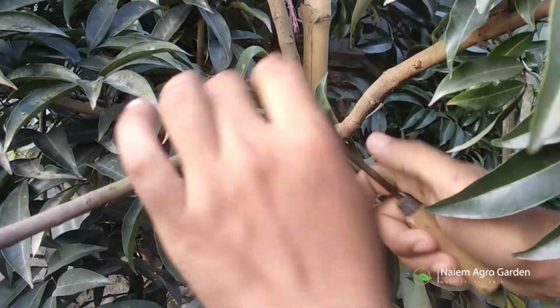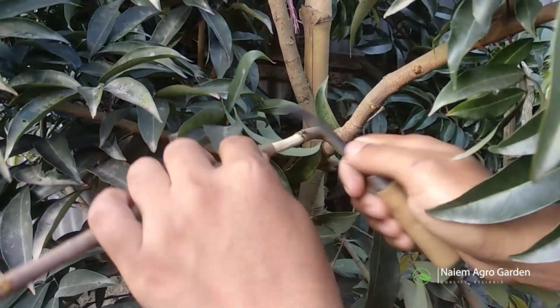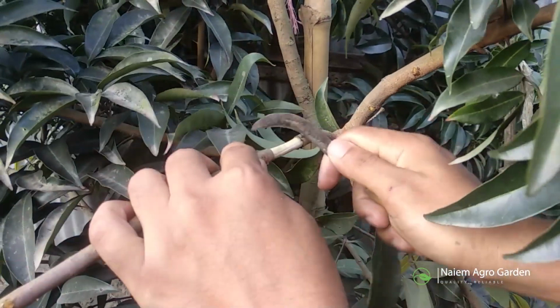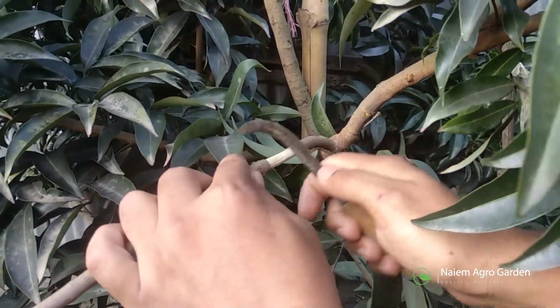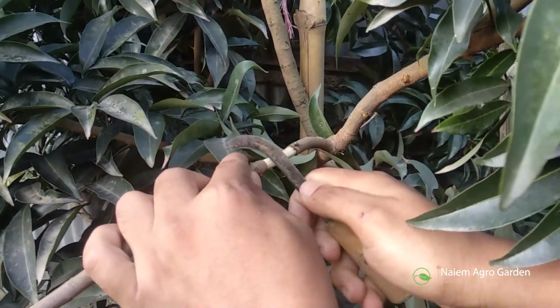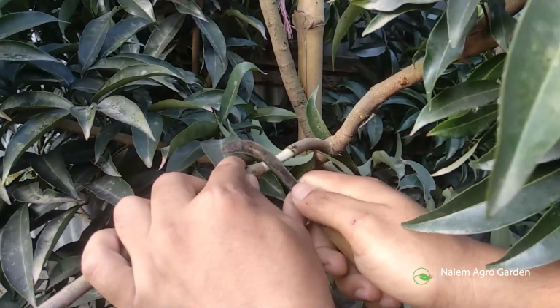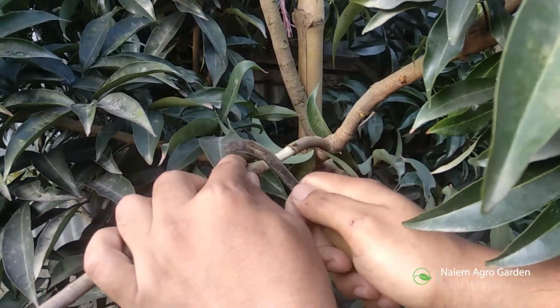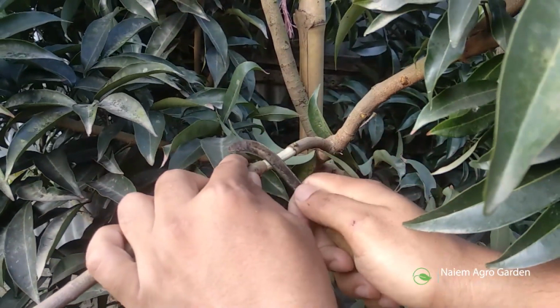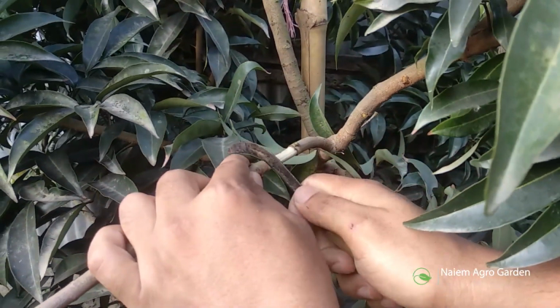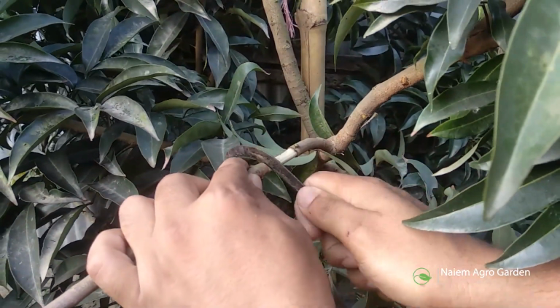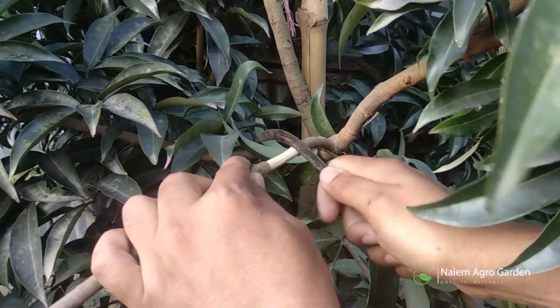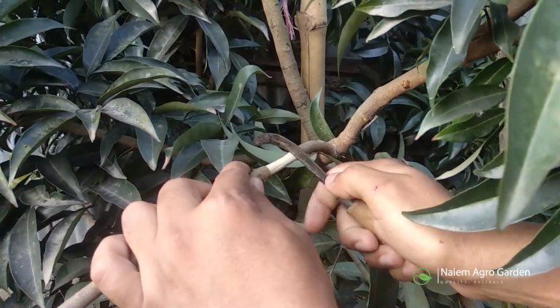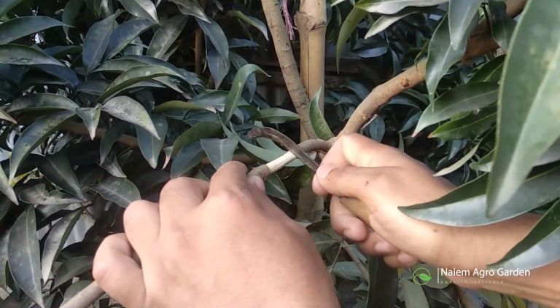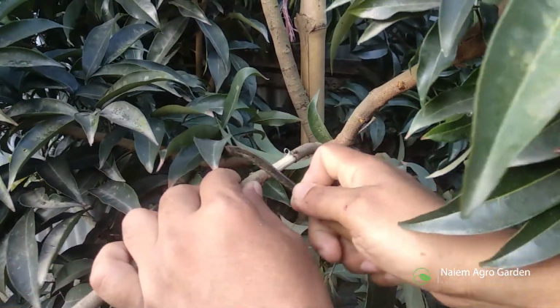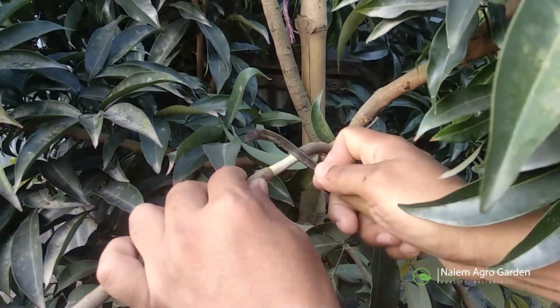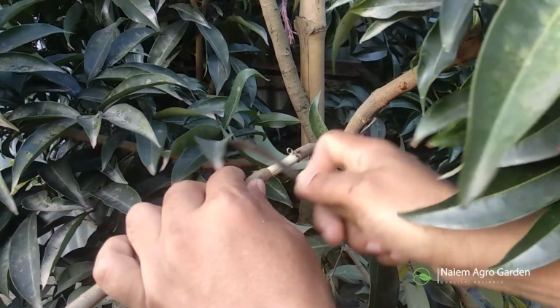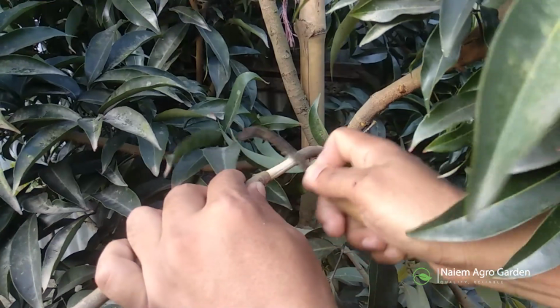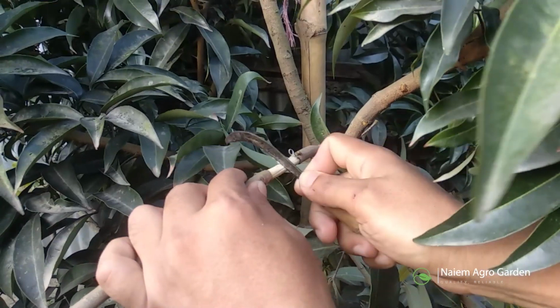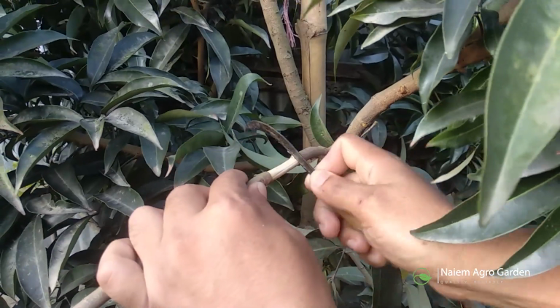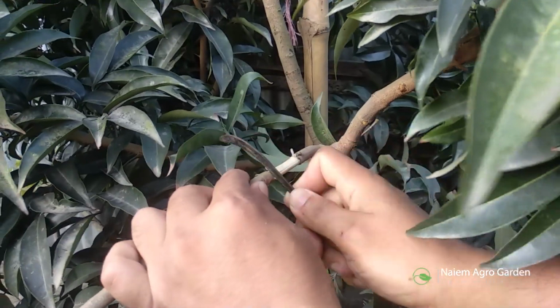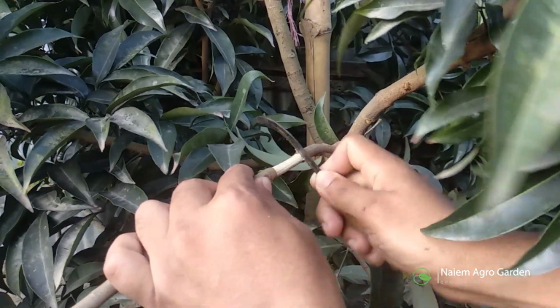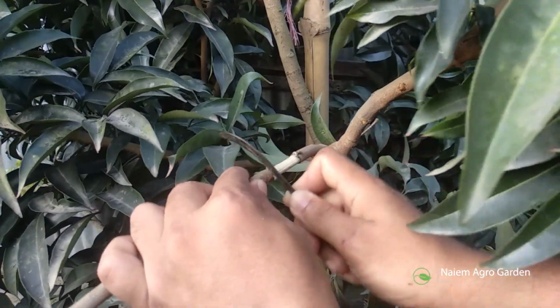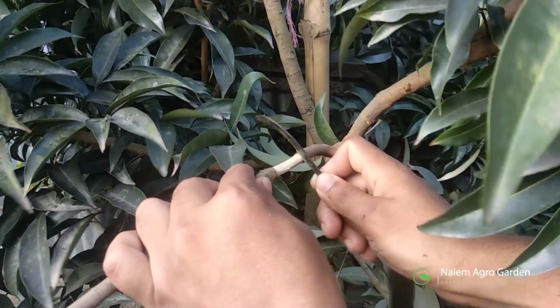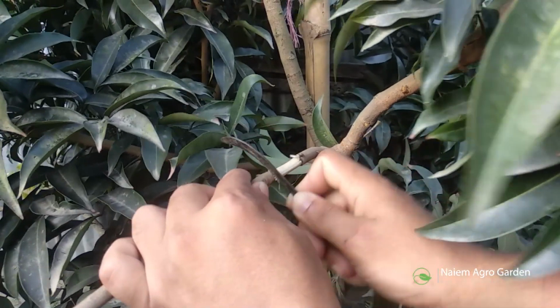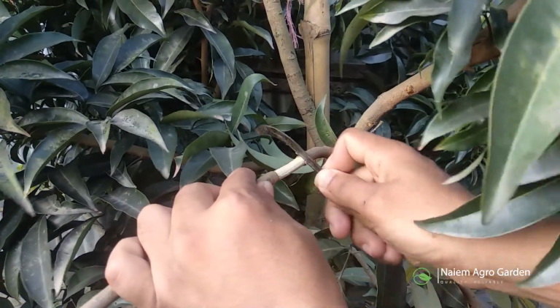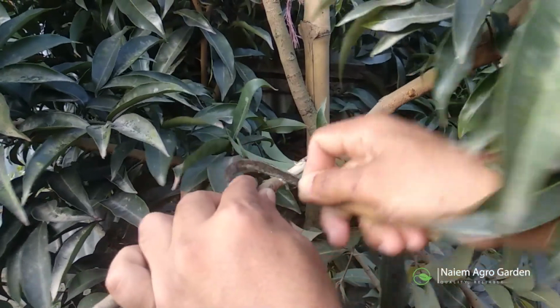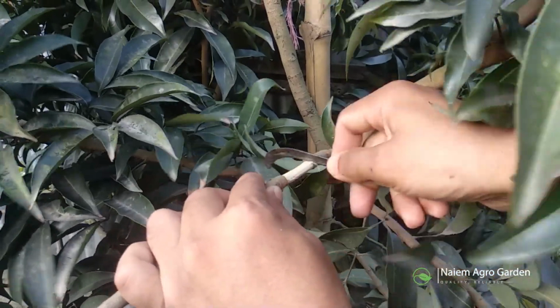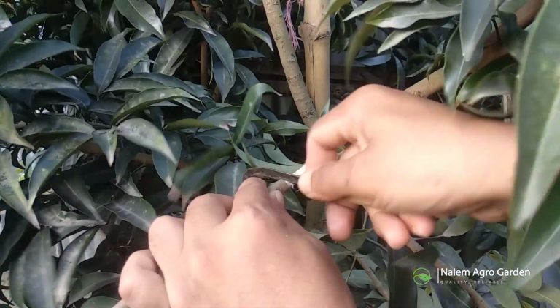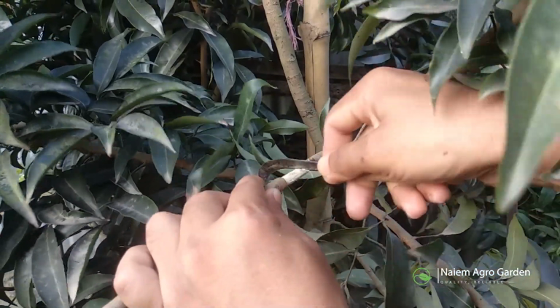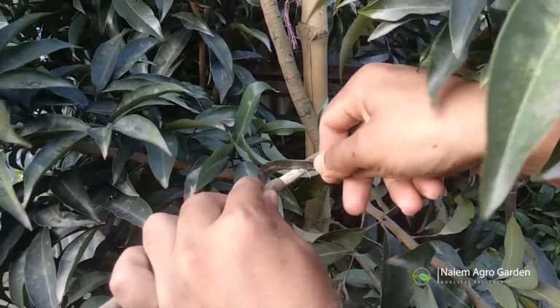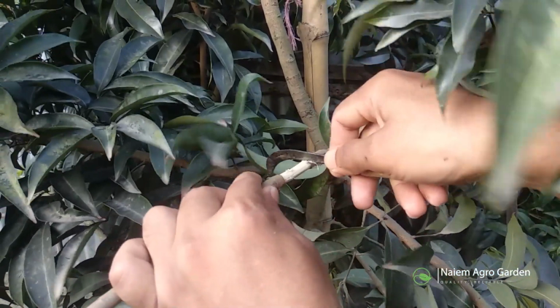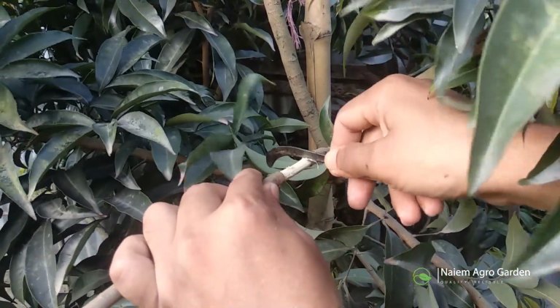Now we'll cut and remove one to two inches of bark just below the joint. Remember to rub and destroy the slippery coating of the wood with a knife so that the bark does not grow again.